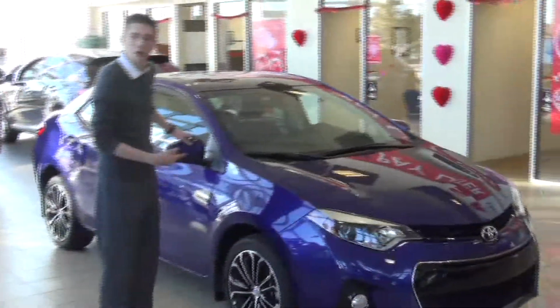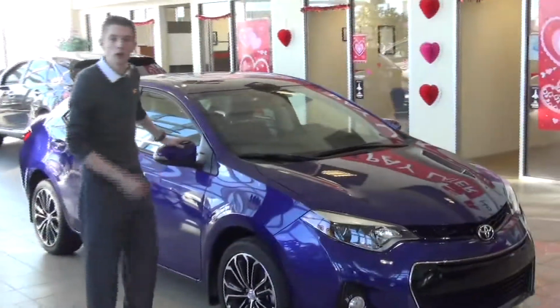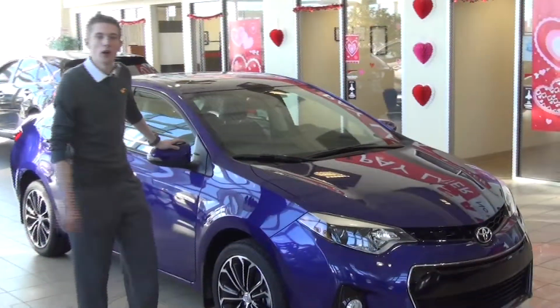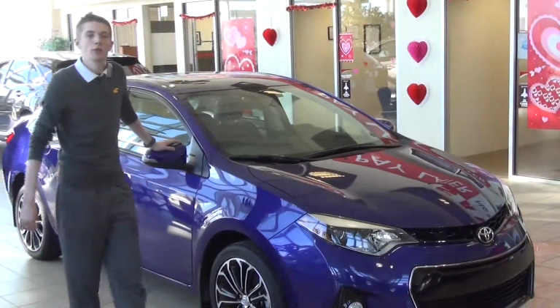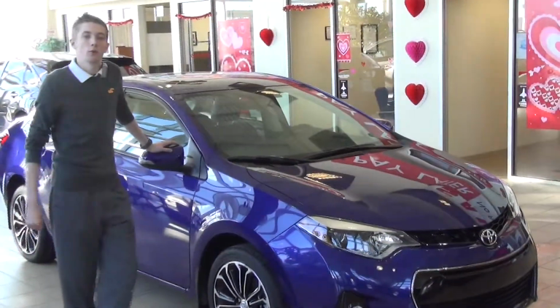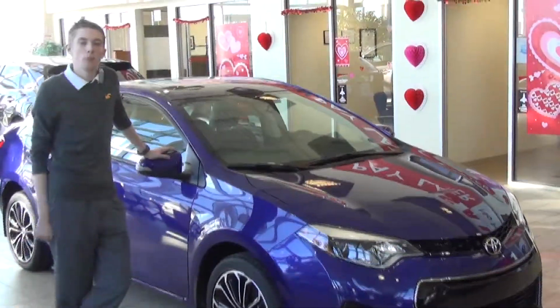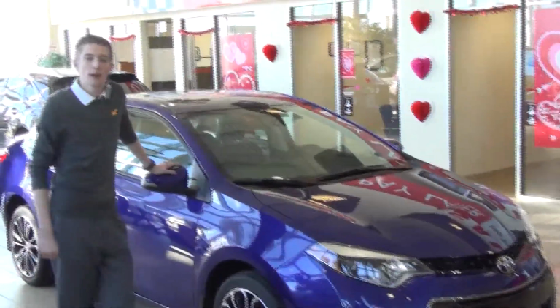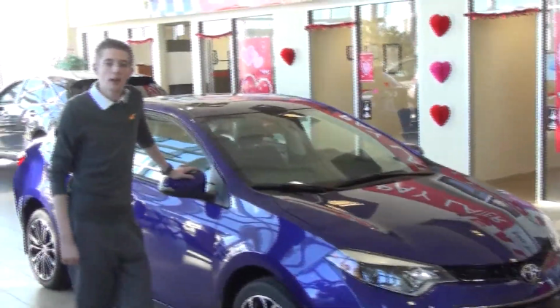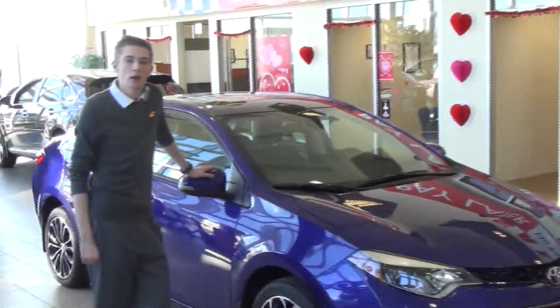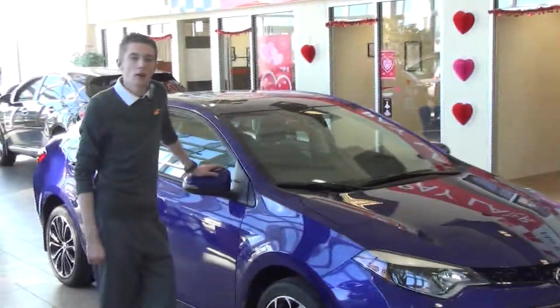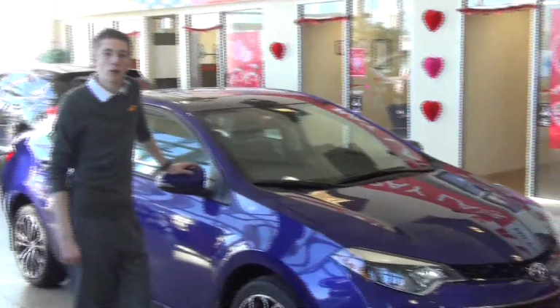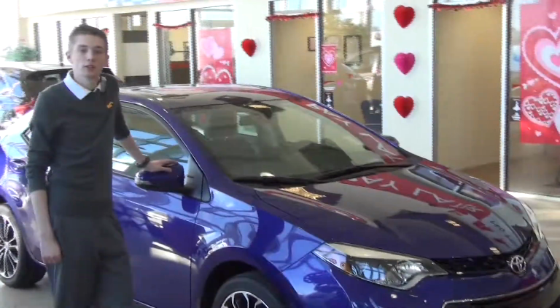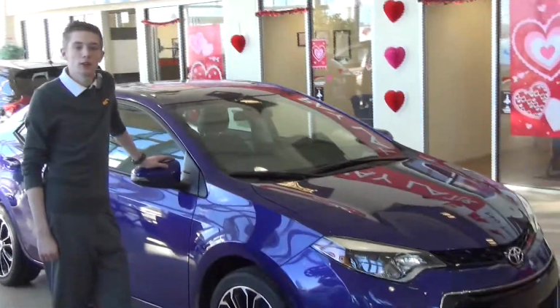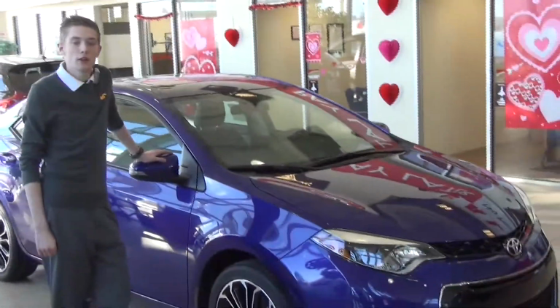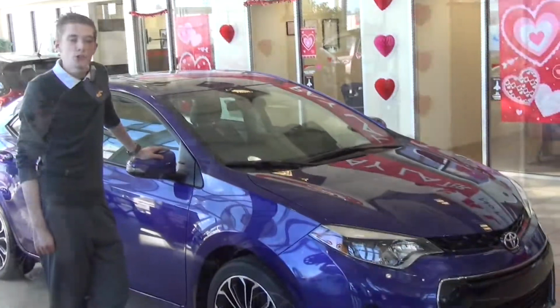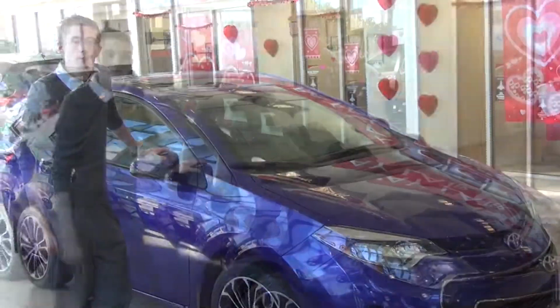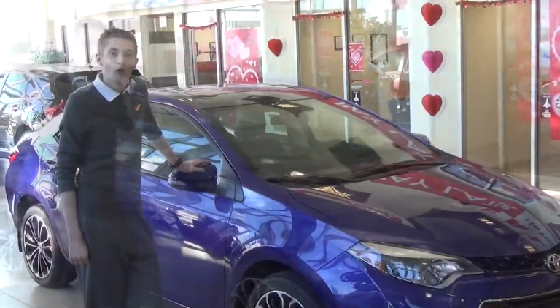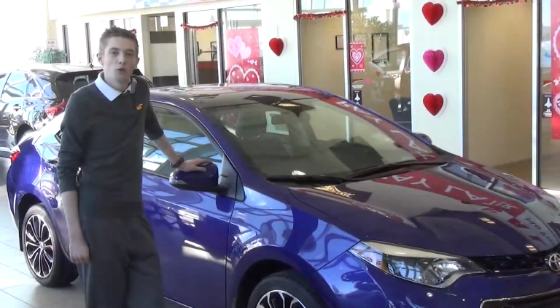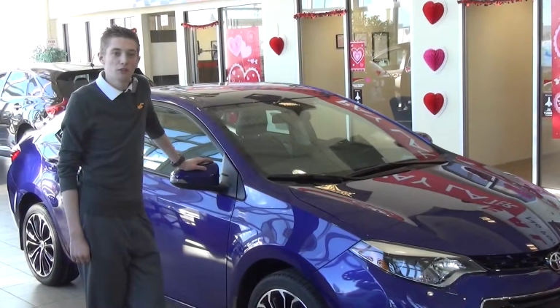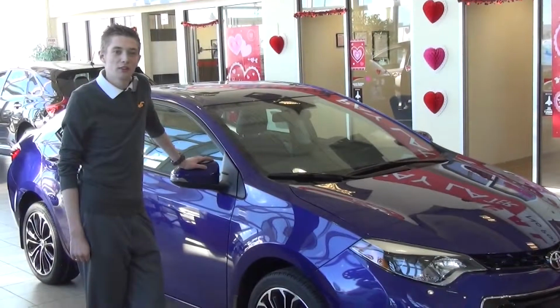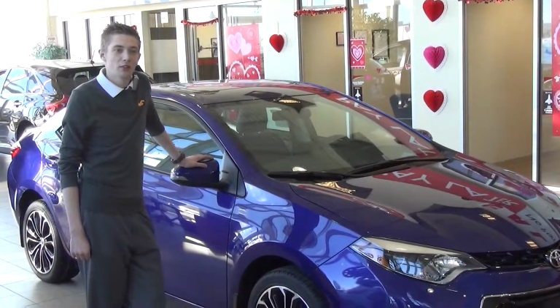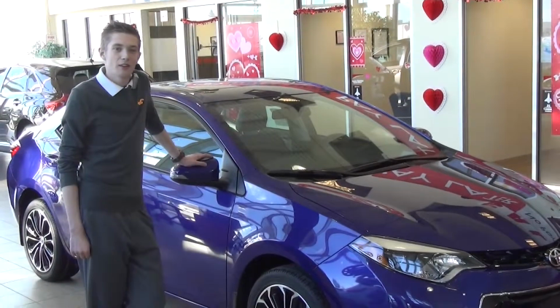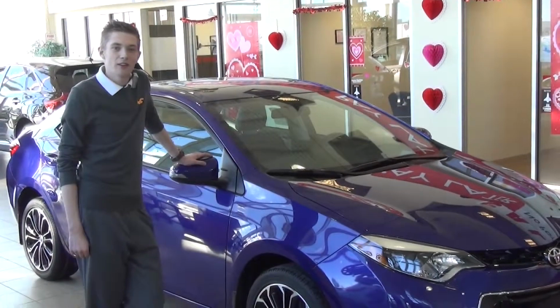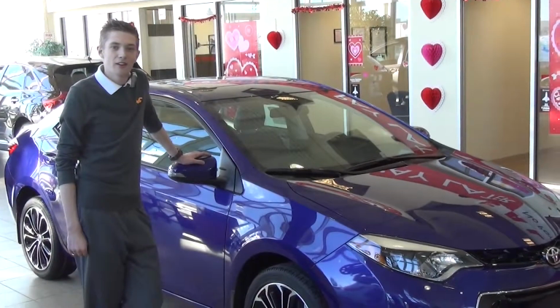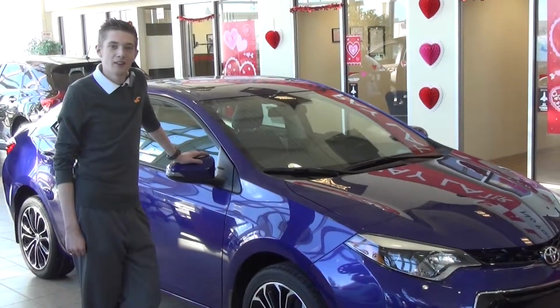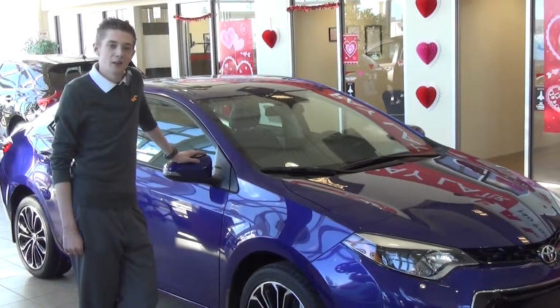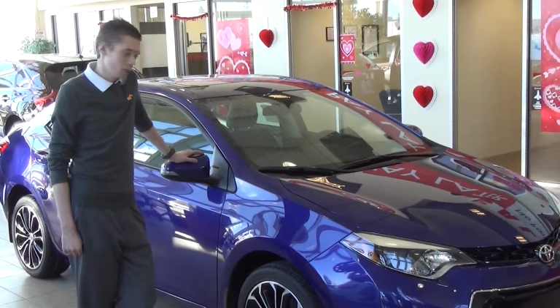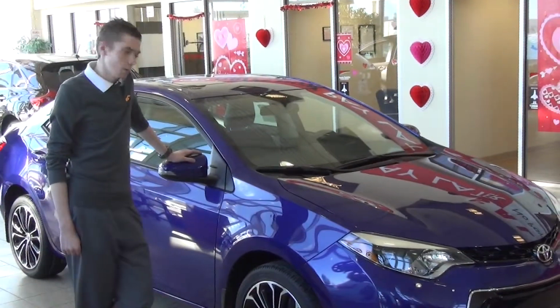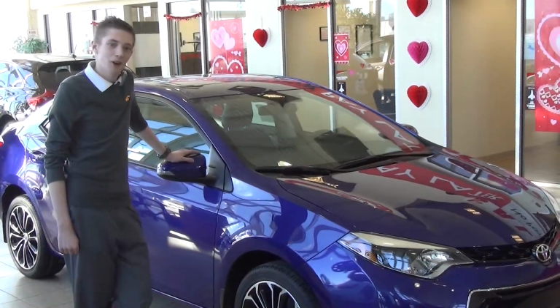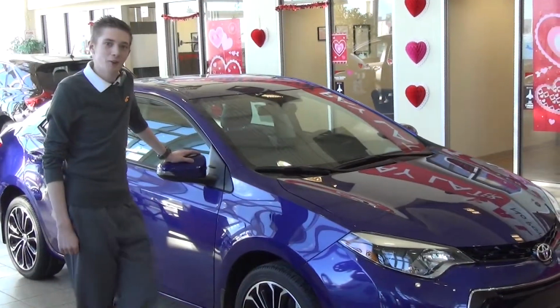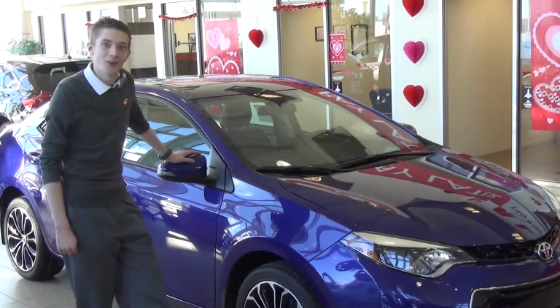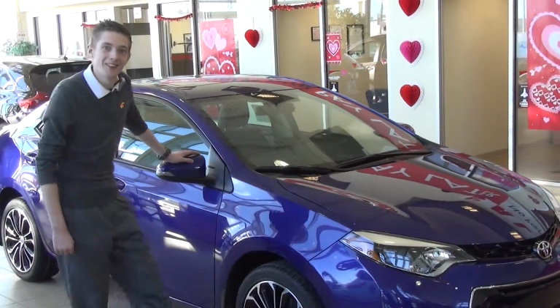Under the hood there's a 1.8 four-cylinder engine. All those racers out there, come buy a Corolla.